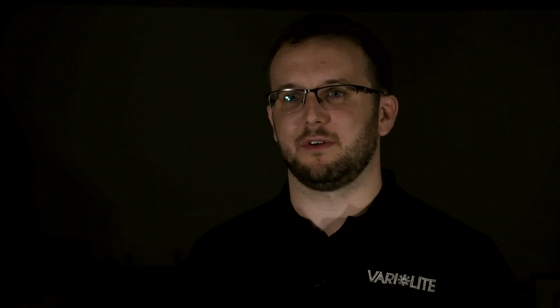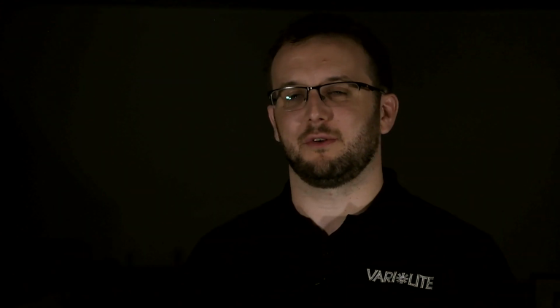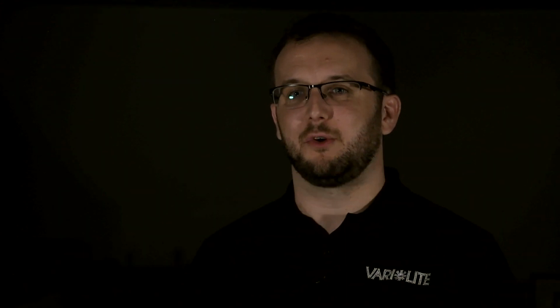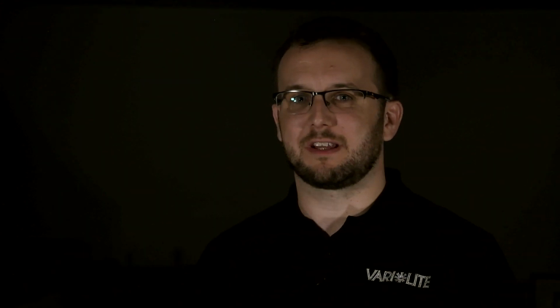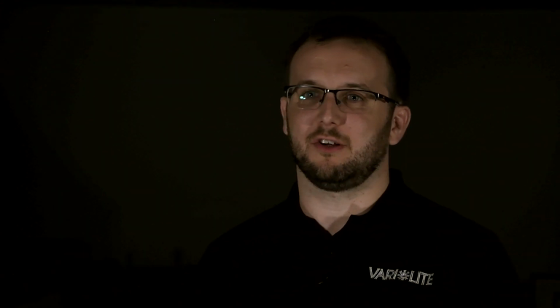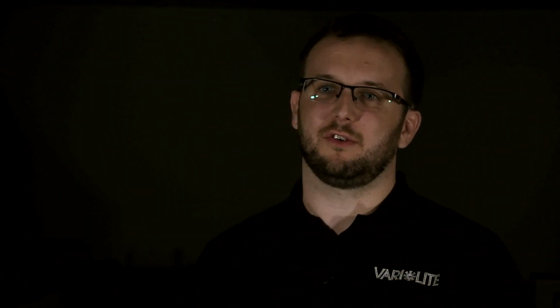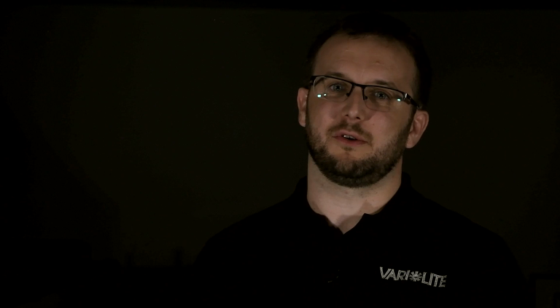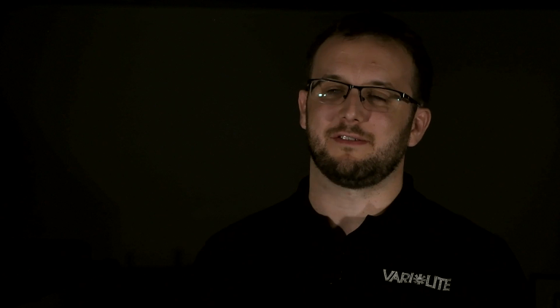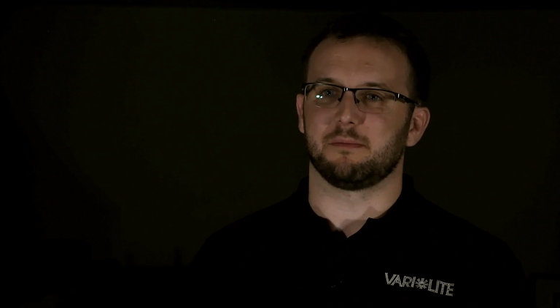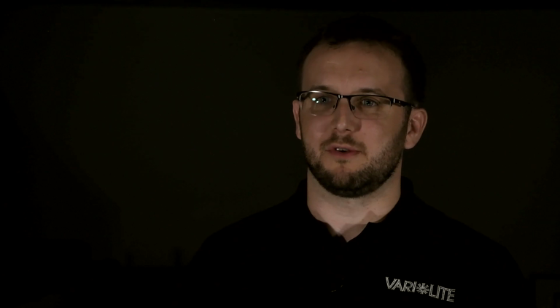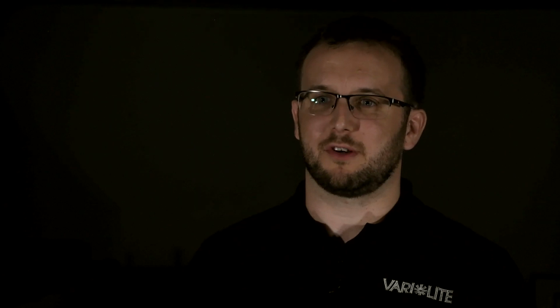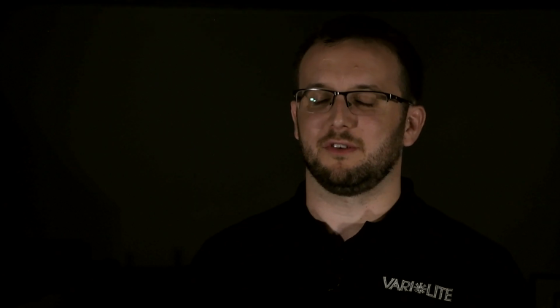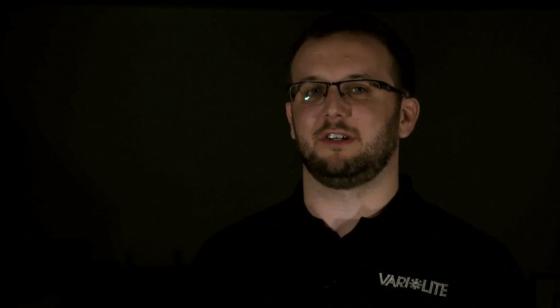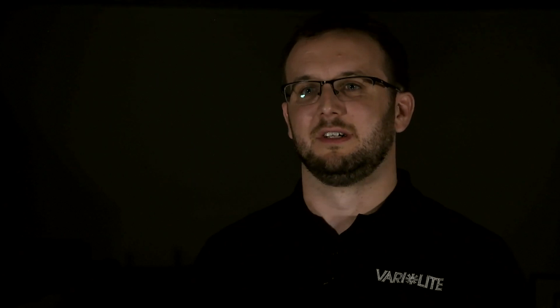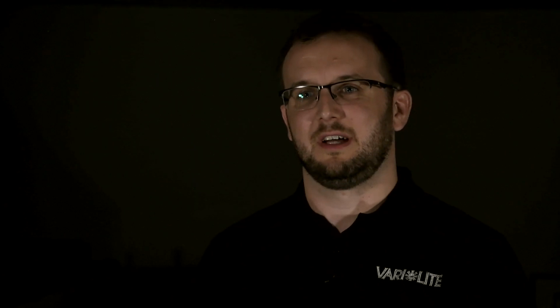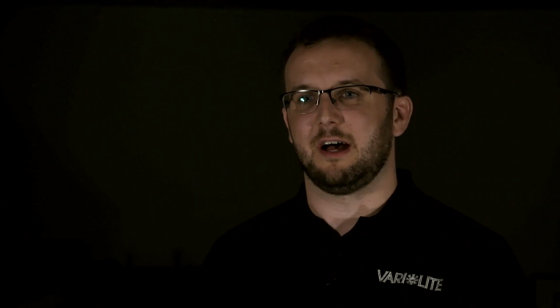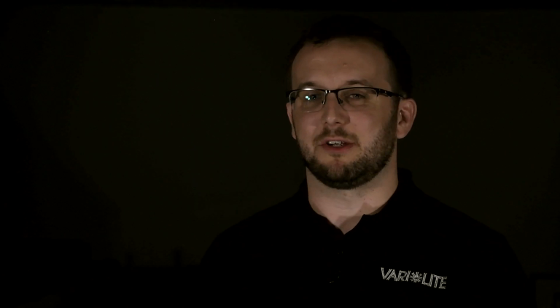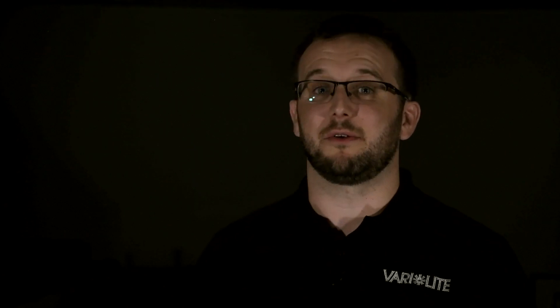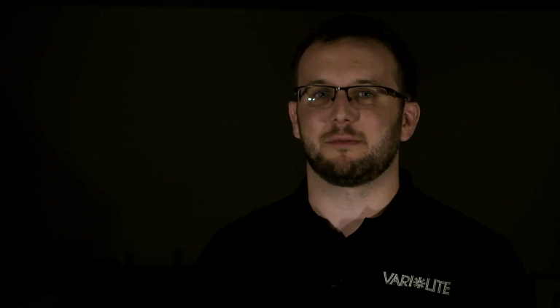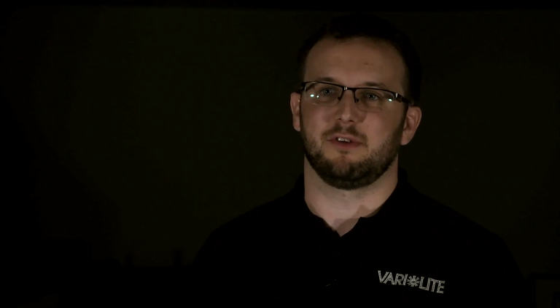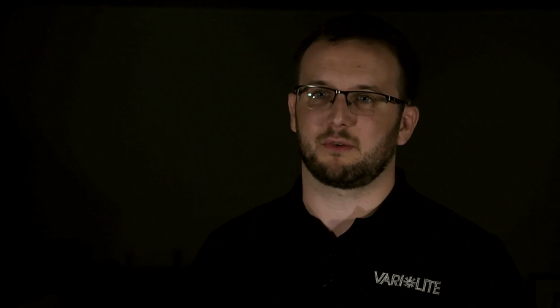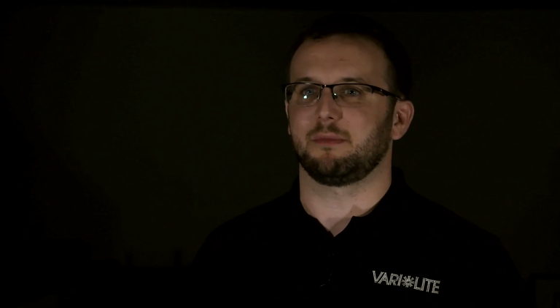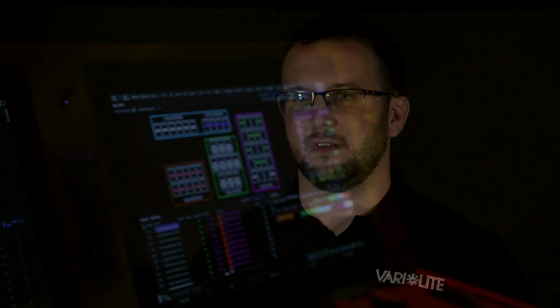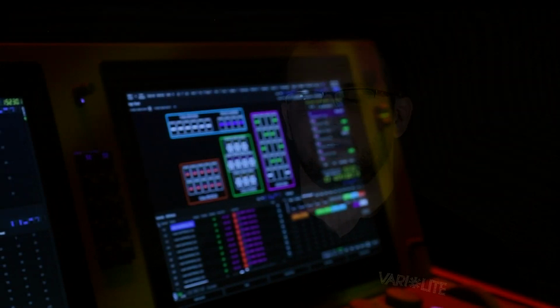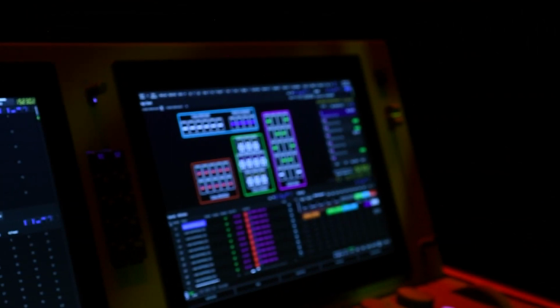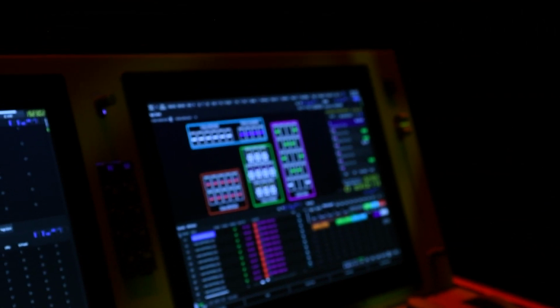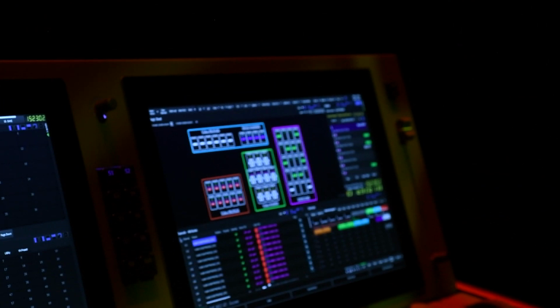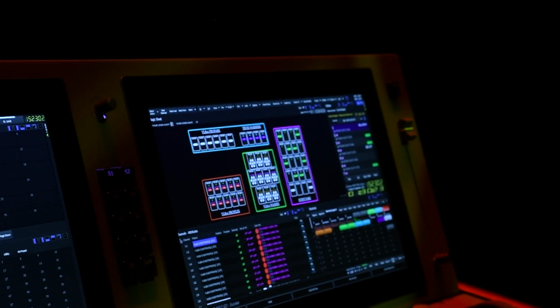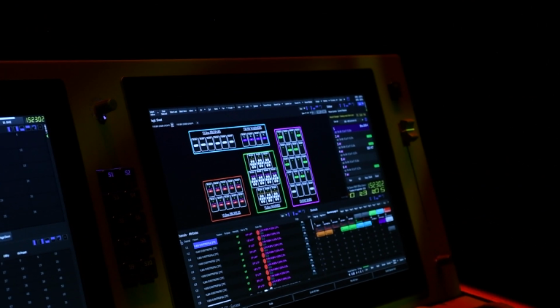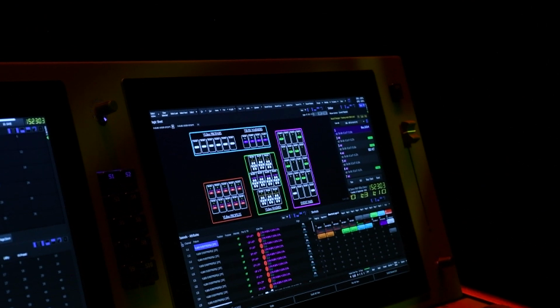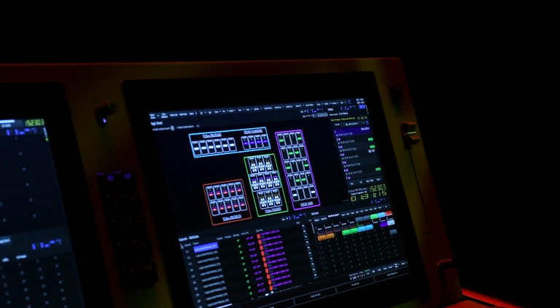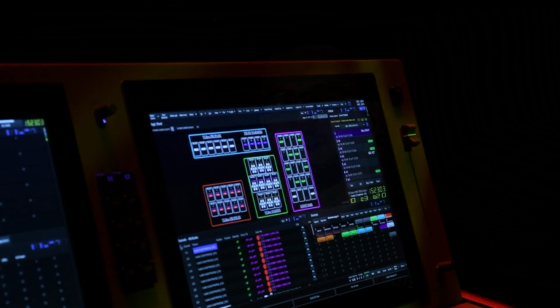If you're touring the console and you're having to move it, you don't need to move lots of equipment. Just pick up one console and move it.